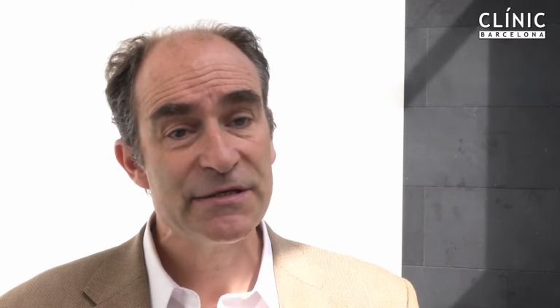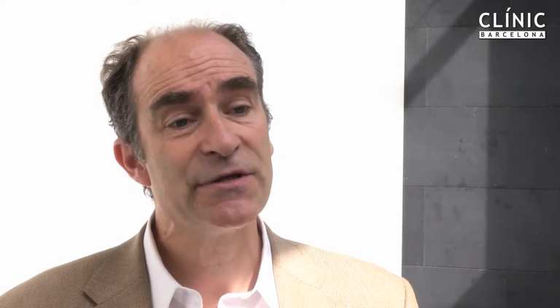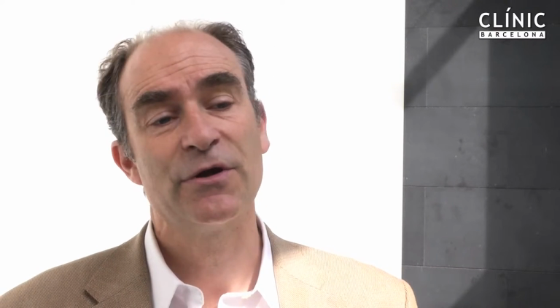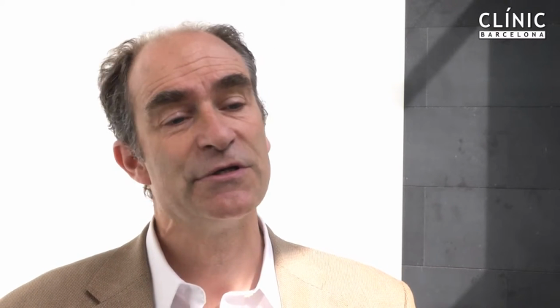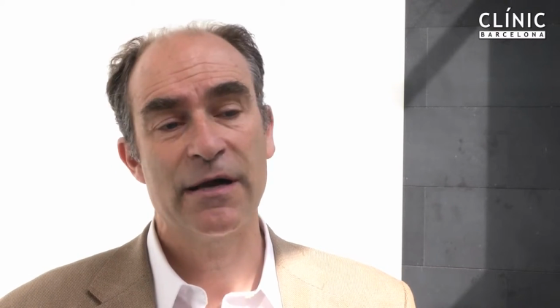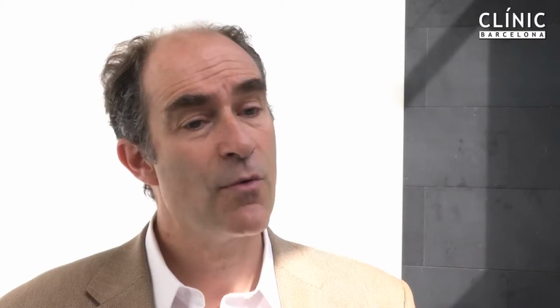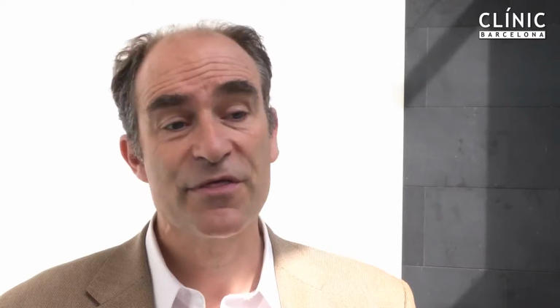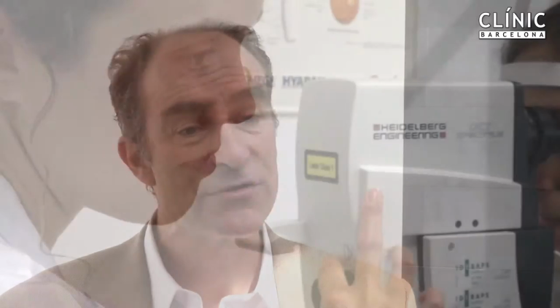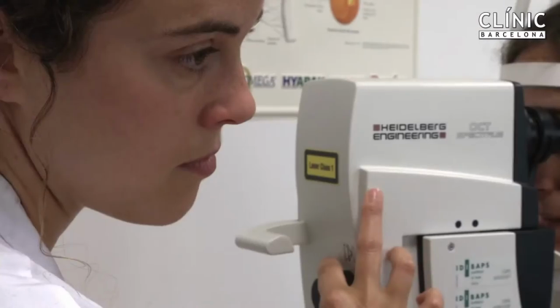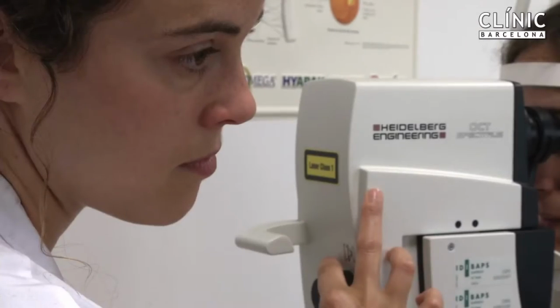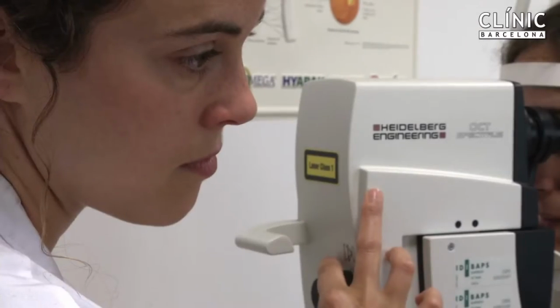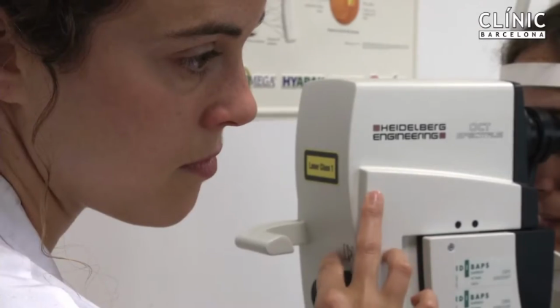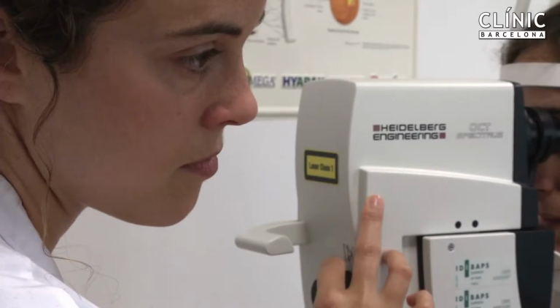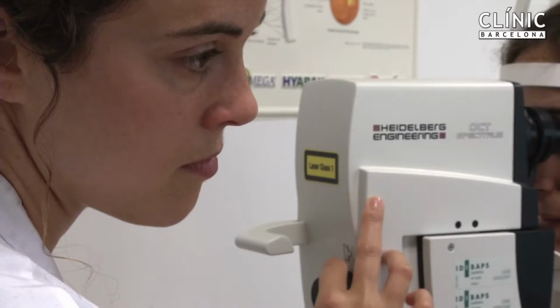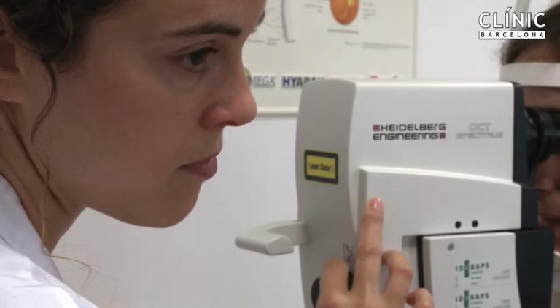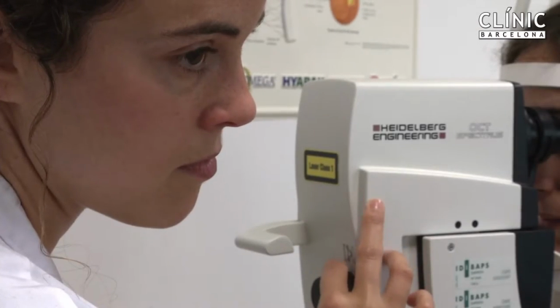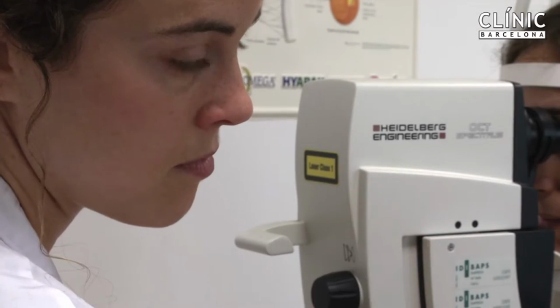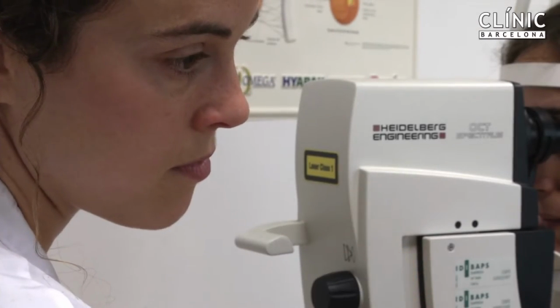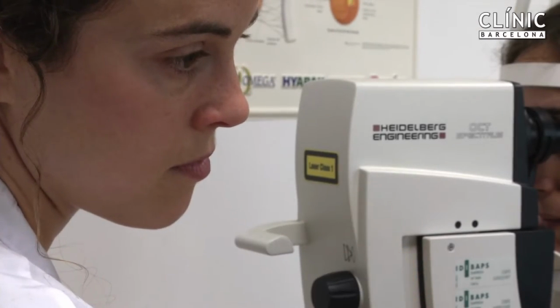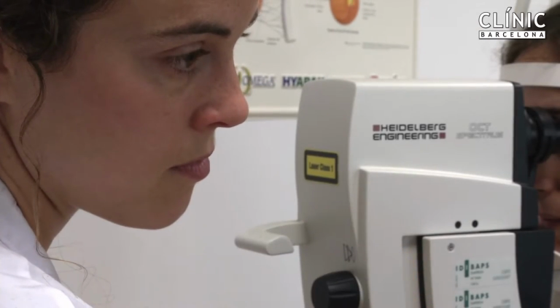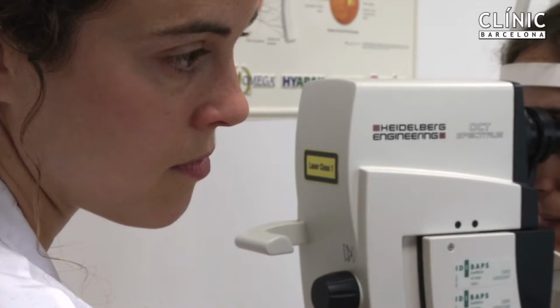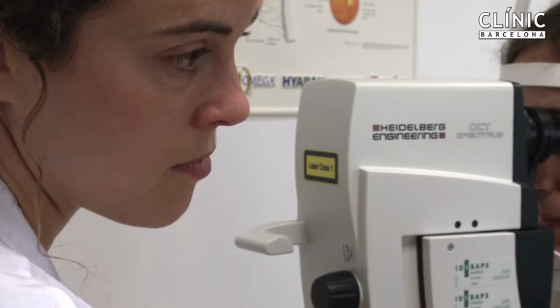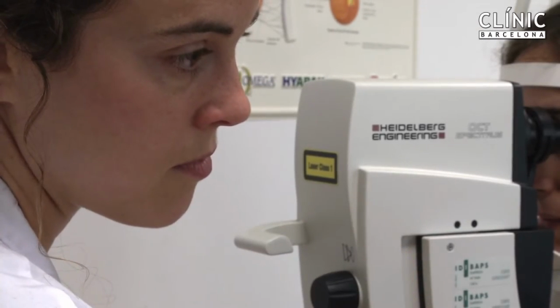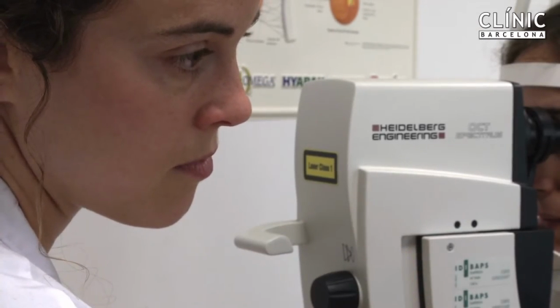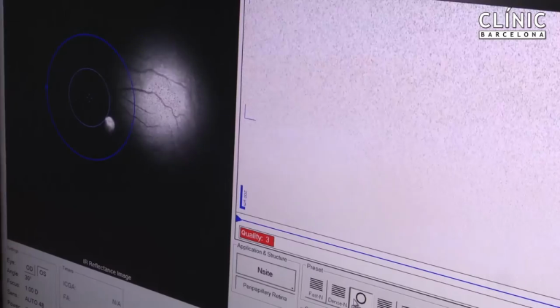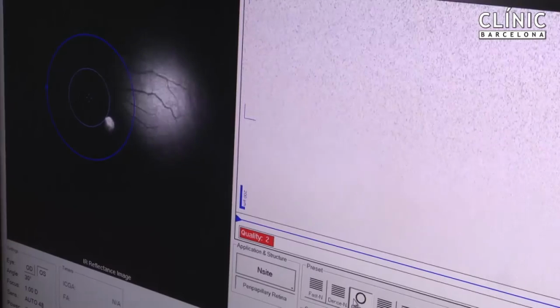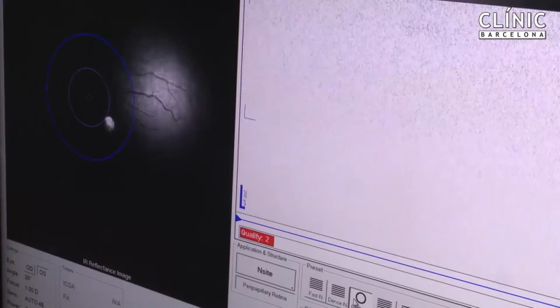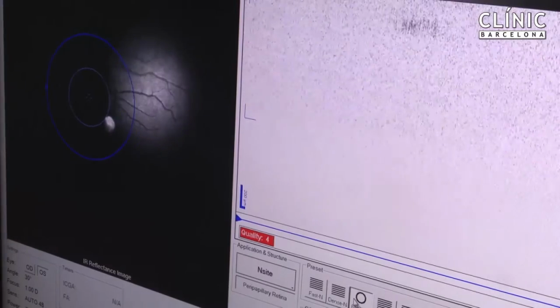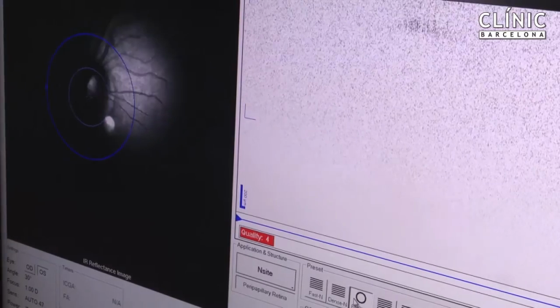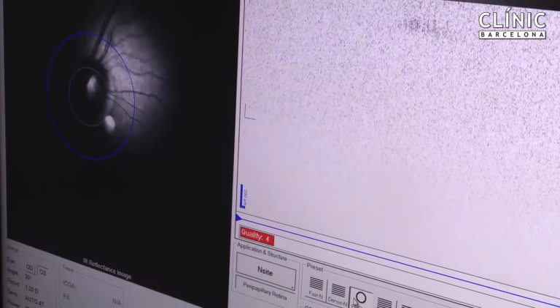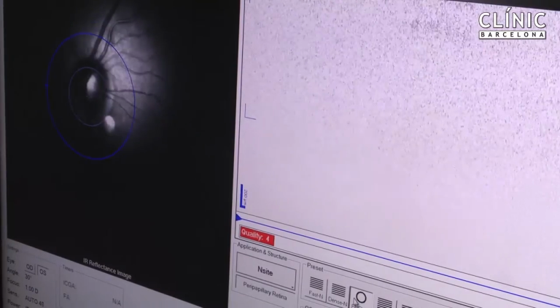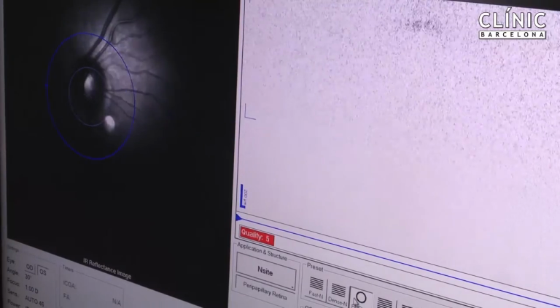The good thing by imaging the retina is that we can use laser technologies. And laser technologies are 1000 times more powerful than other technologies, for example like magnetic resonance imaging.